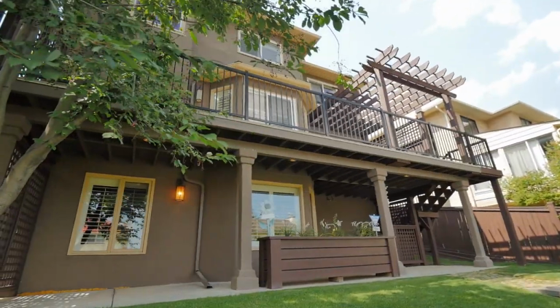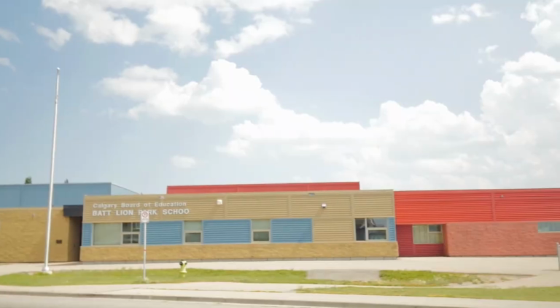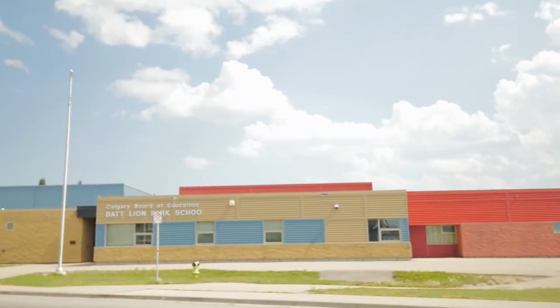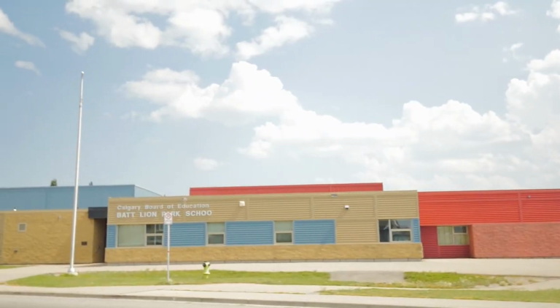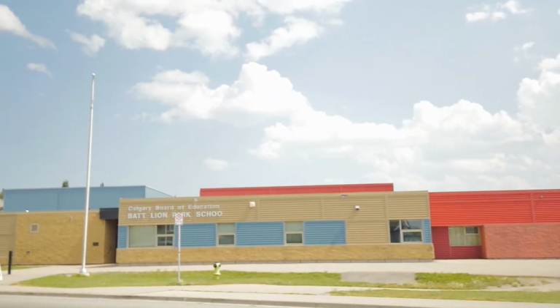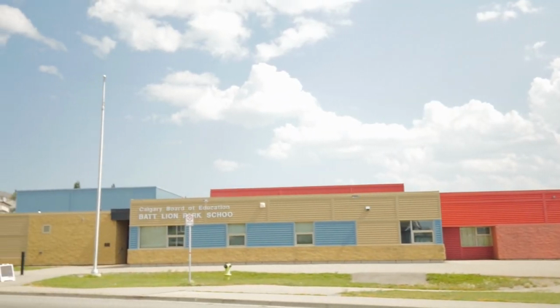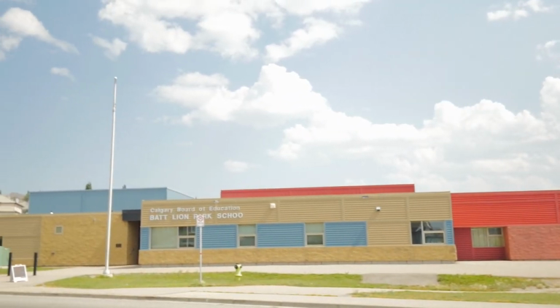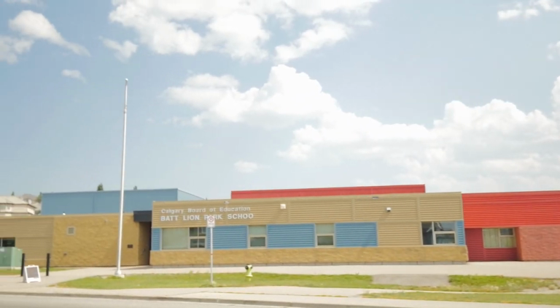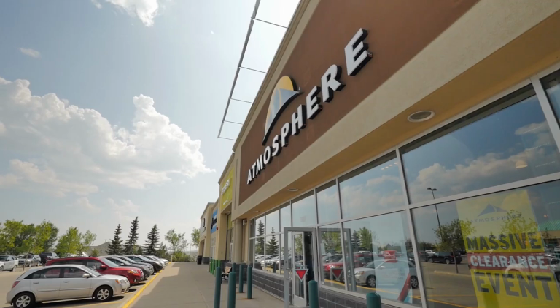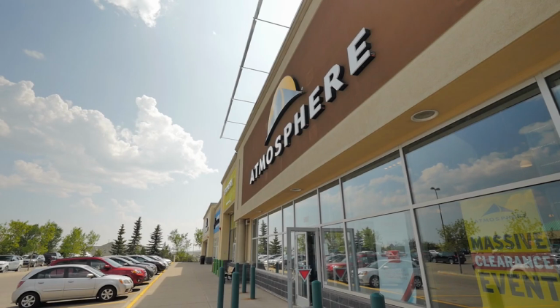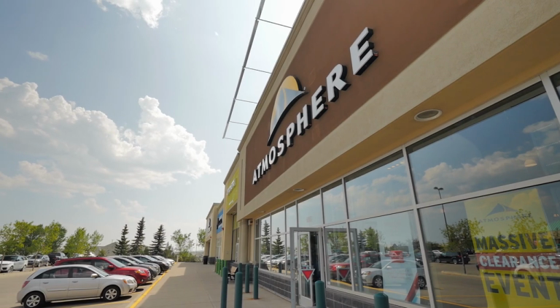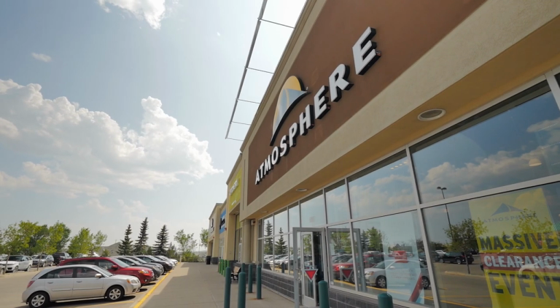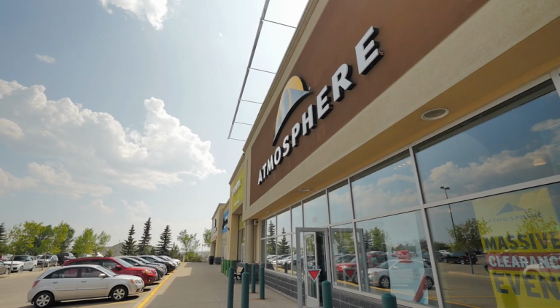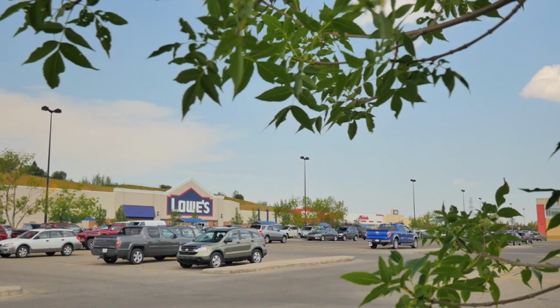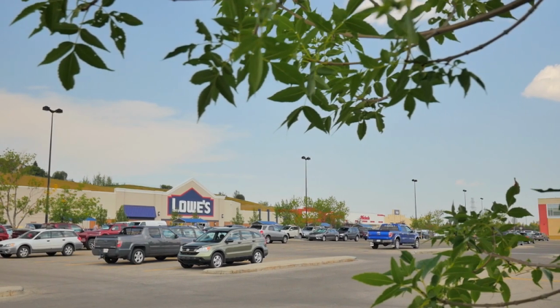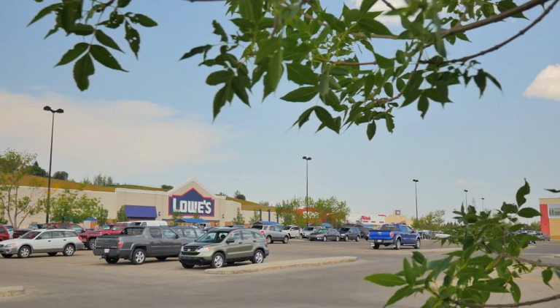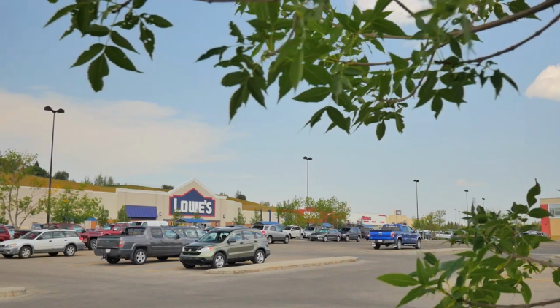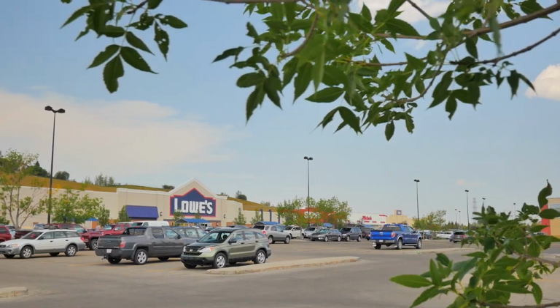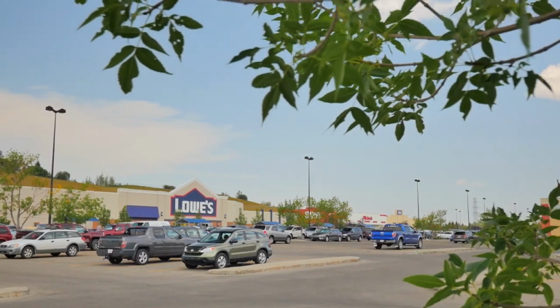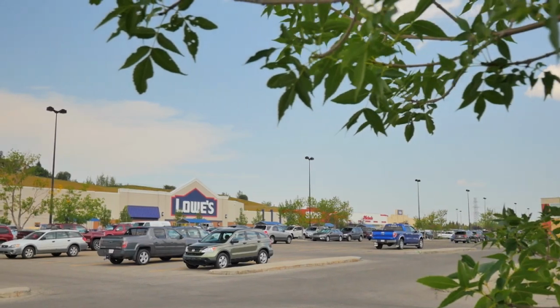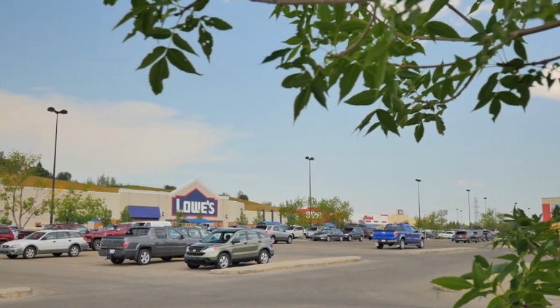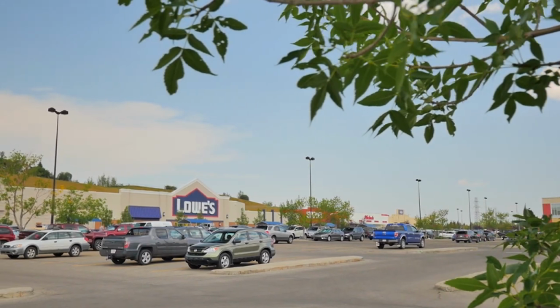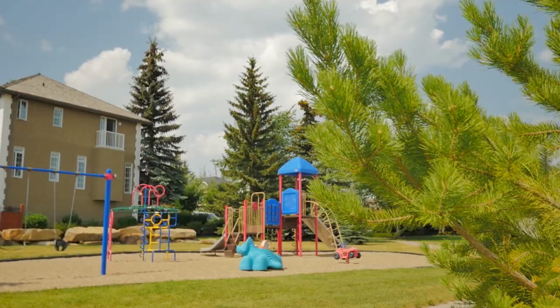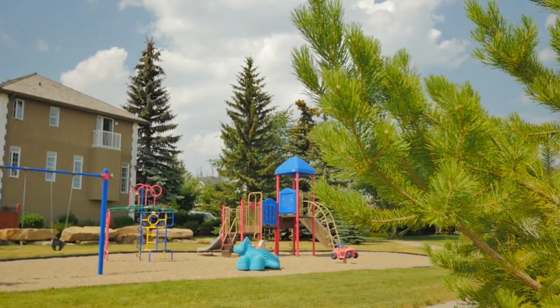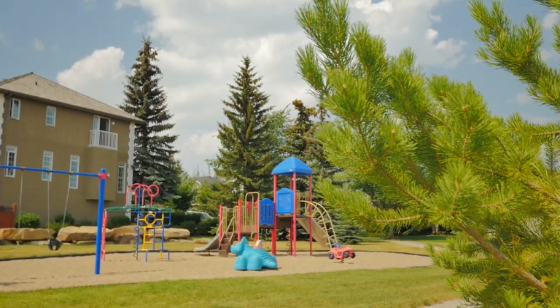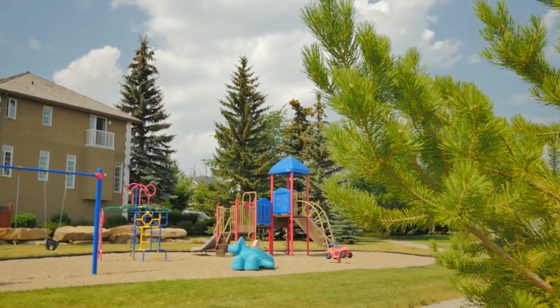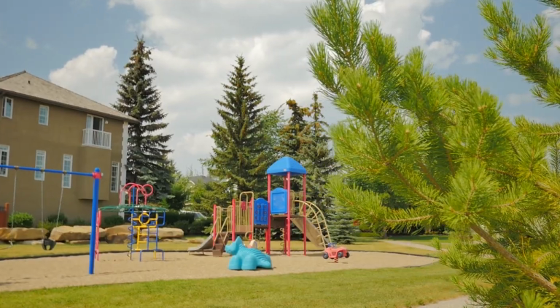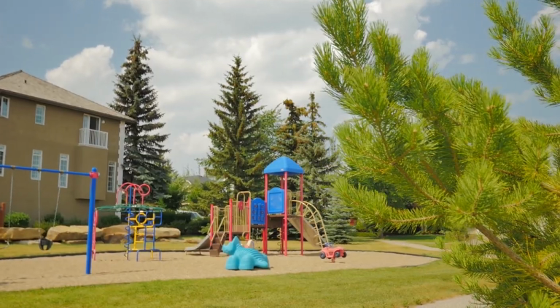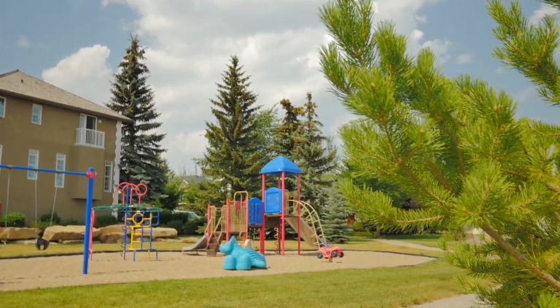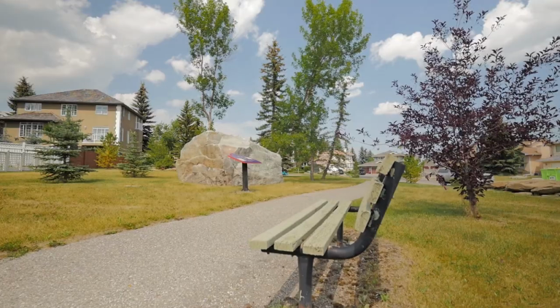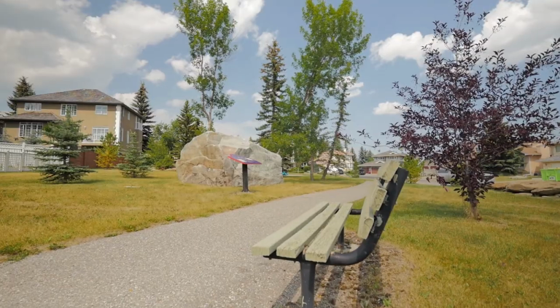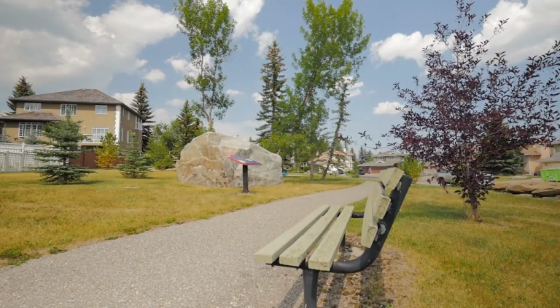Close to great schools, shopping, and amazing amenities, this neighbourhood leaves little to be desired.